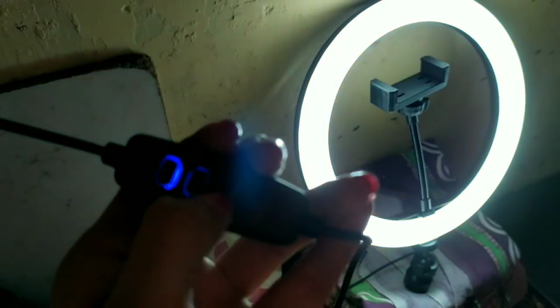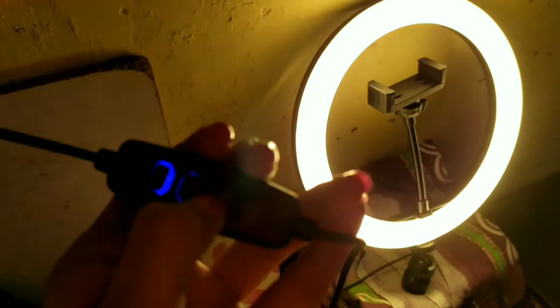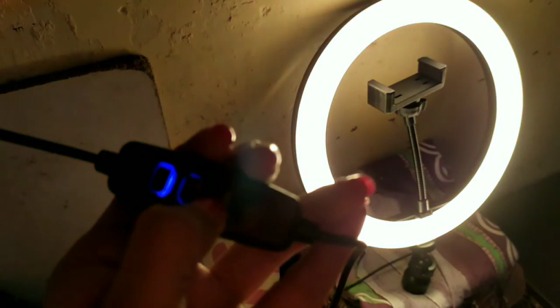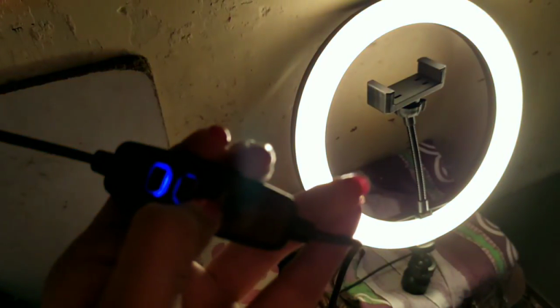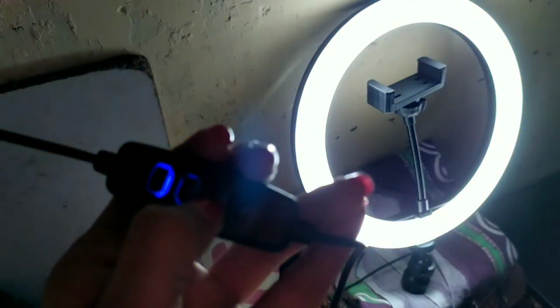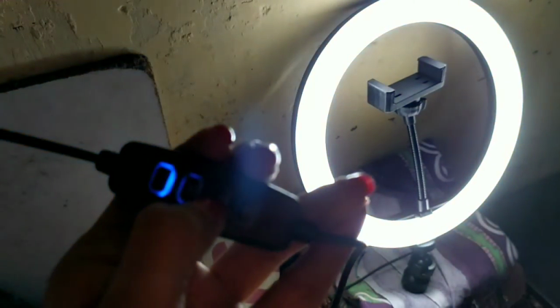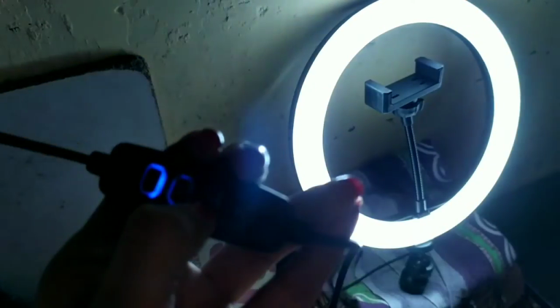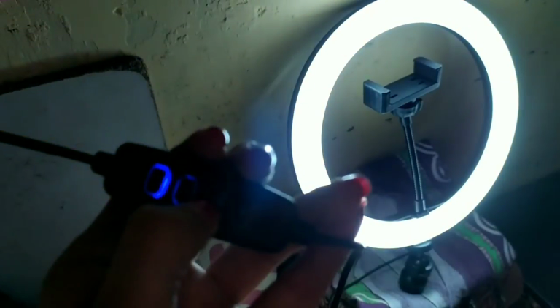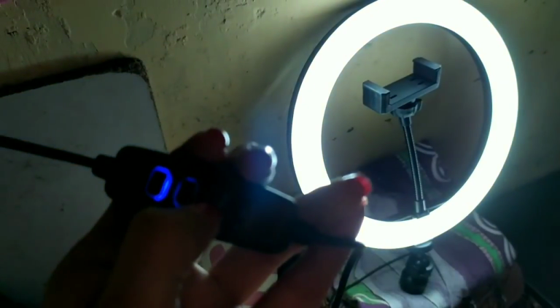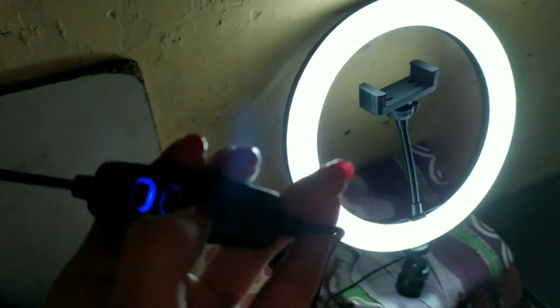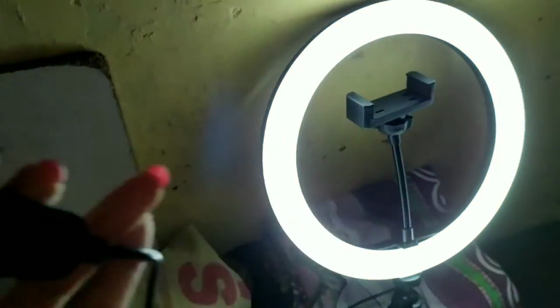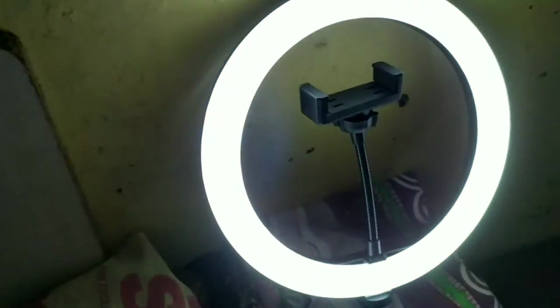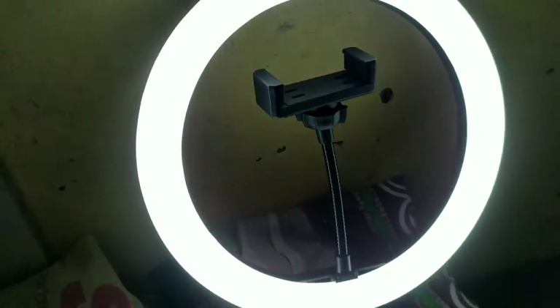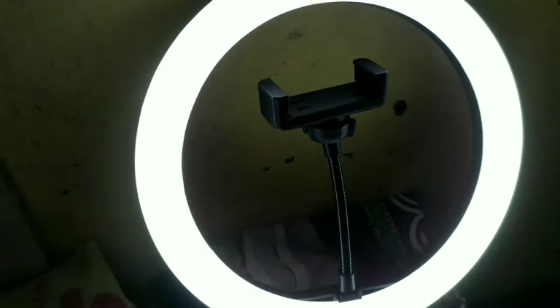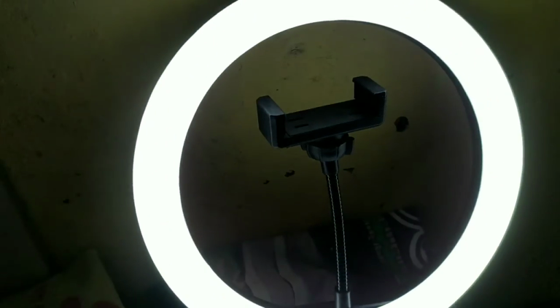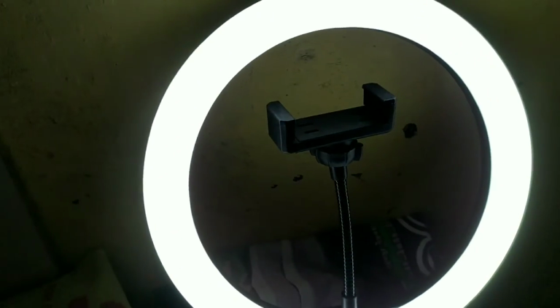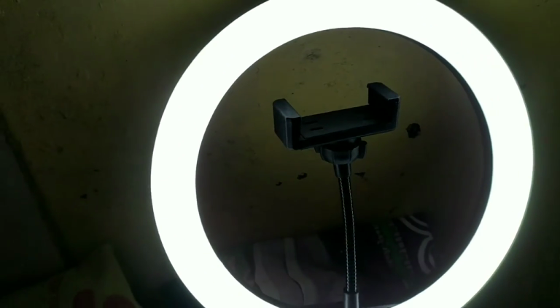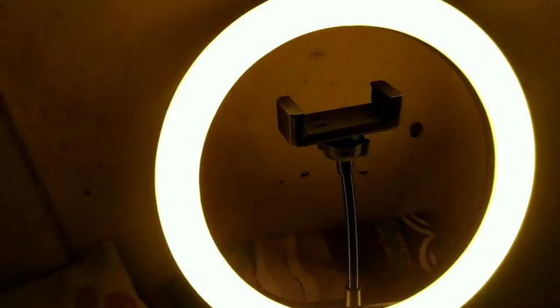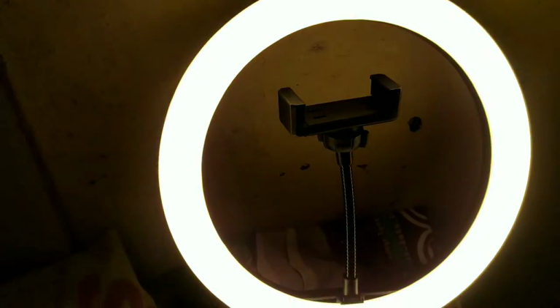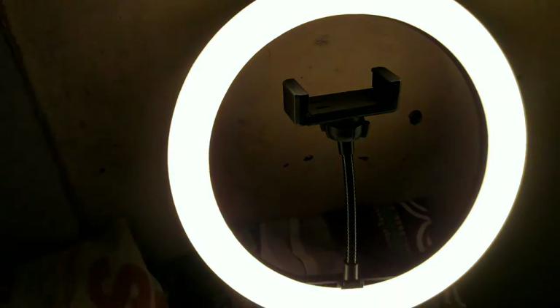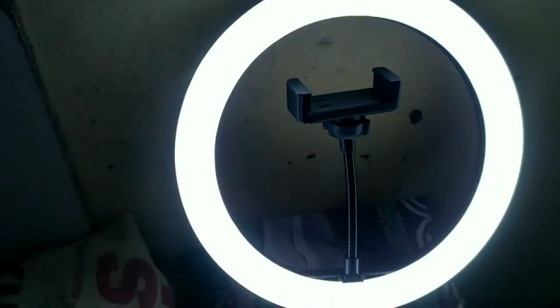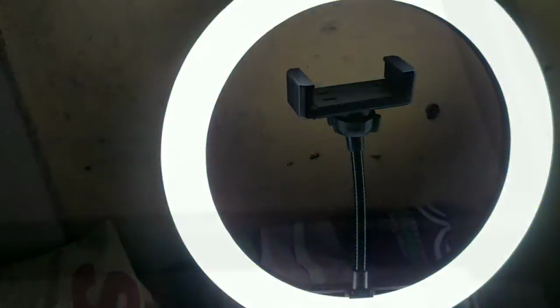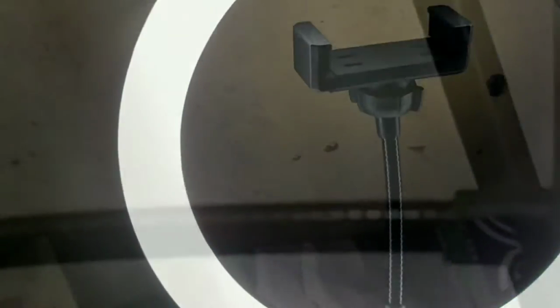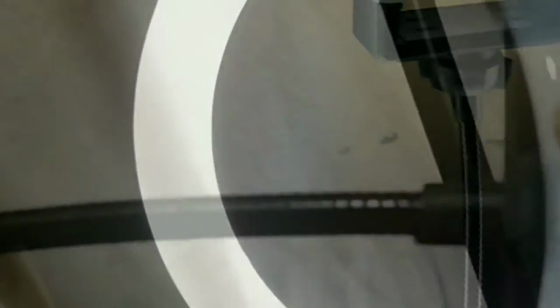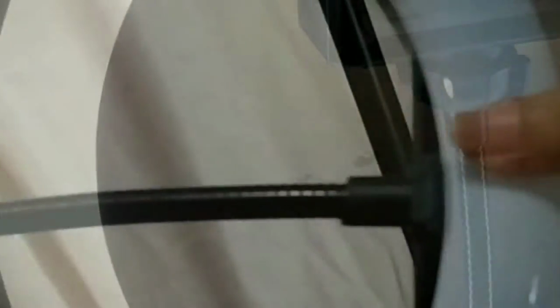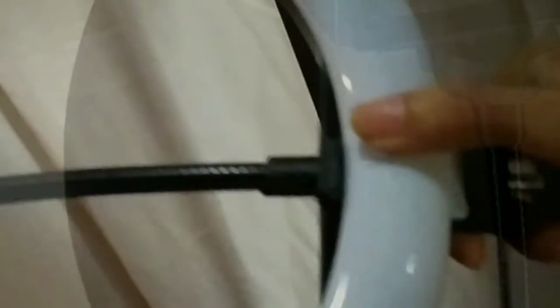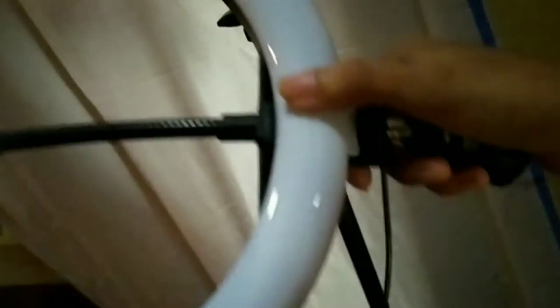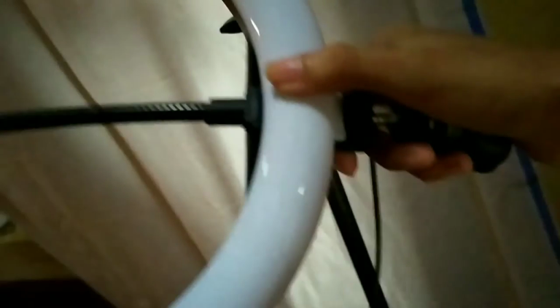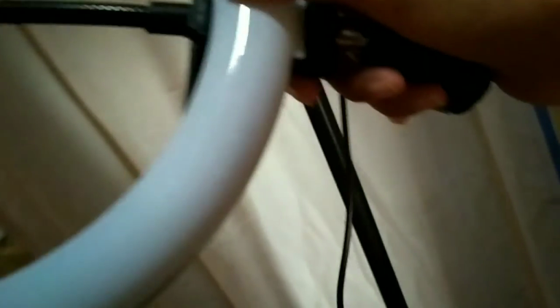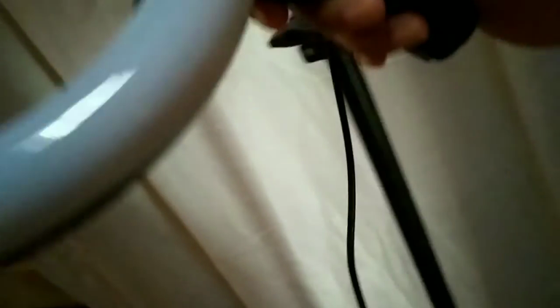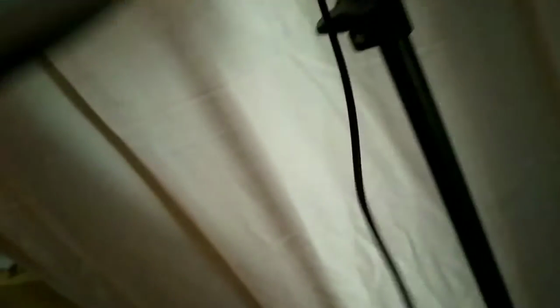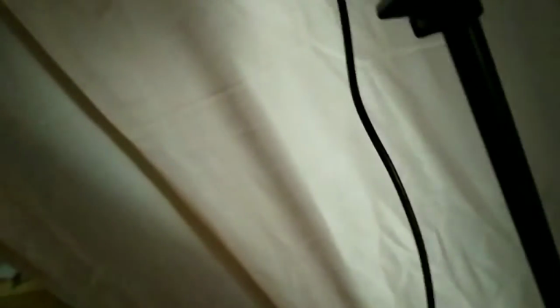So that's all about the ring light. Now you just have to attach the ring light to the tripod.